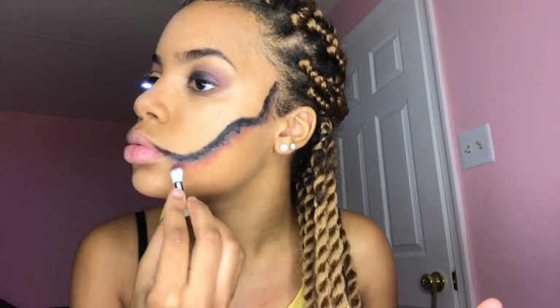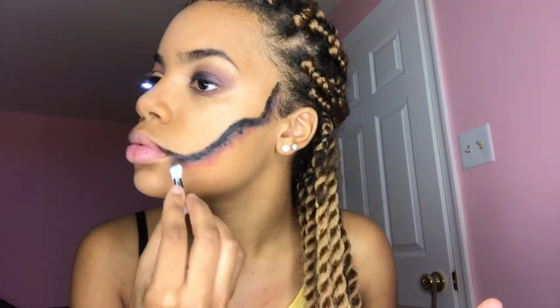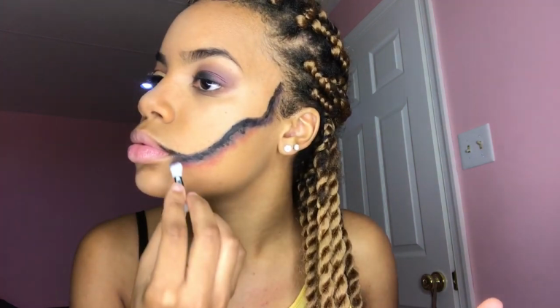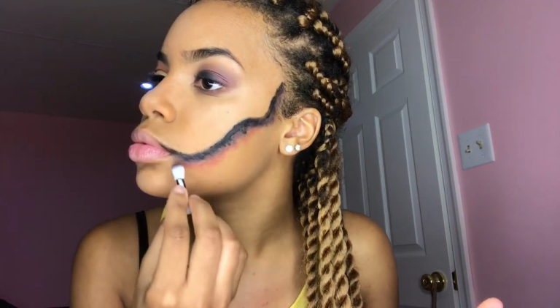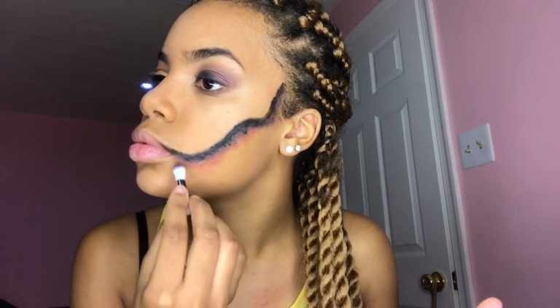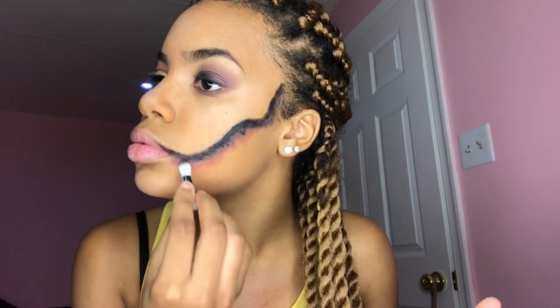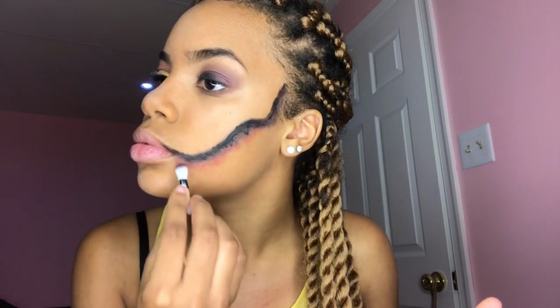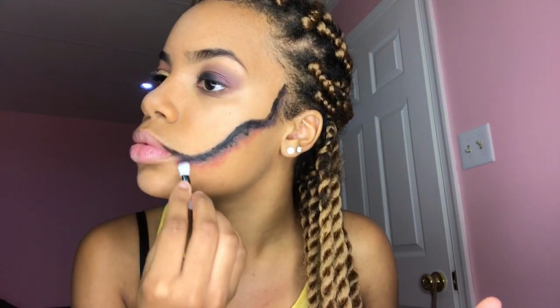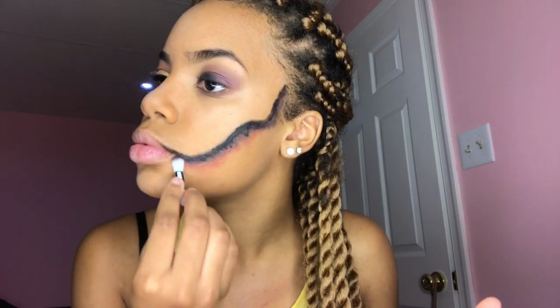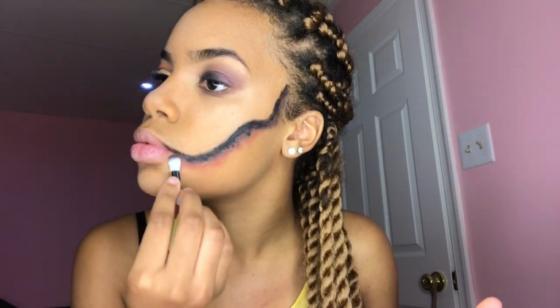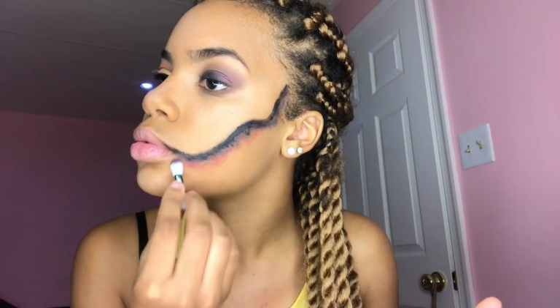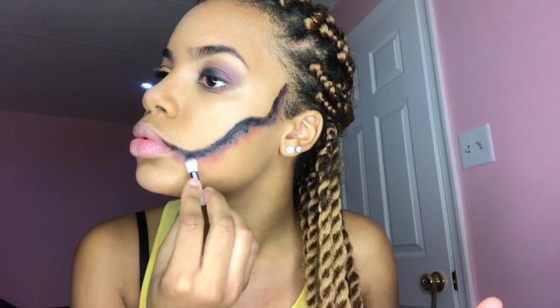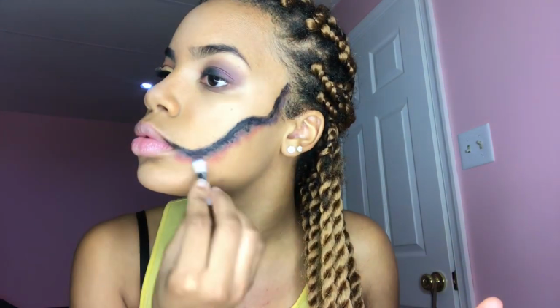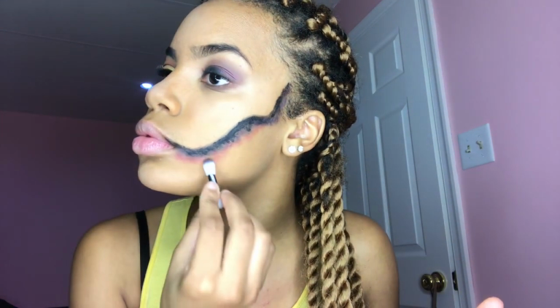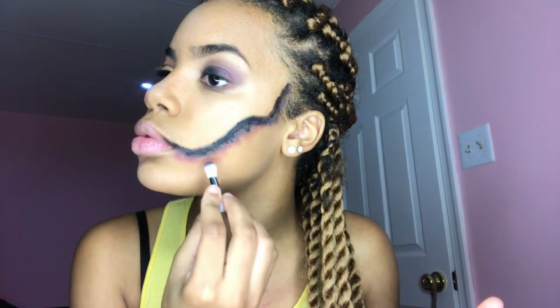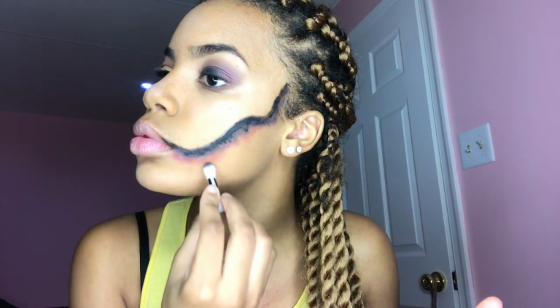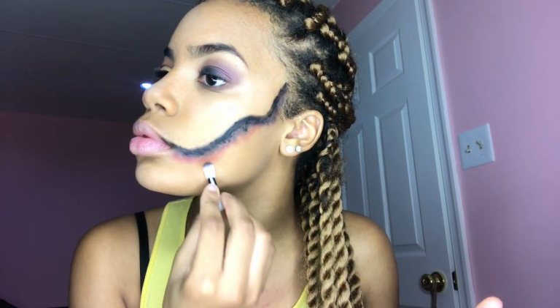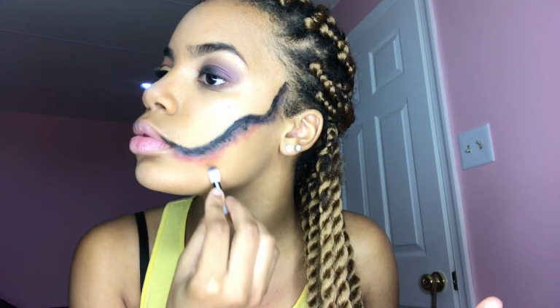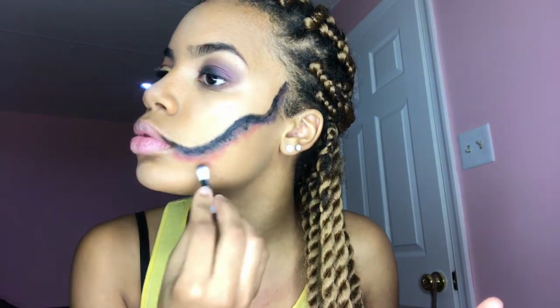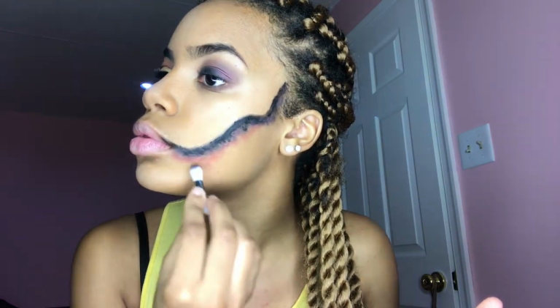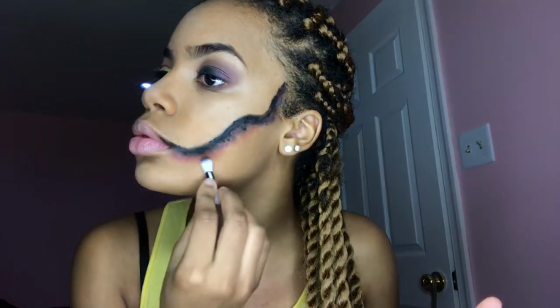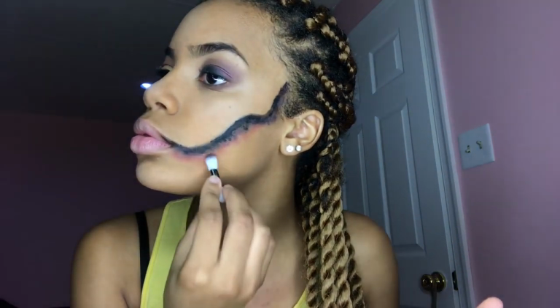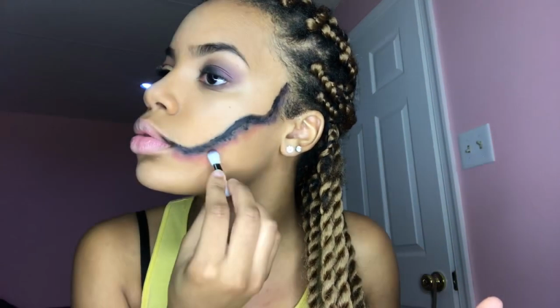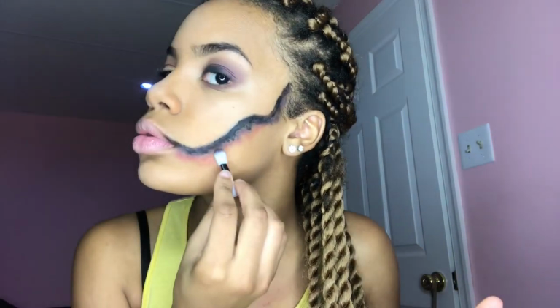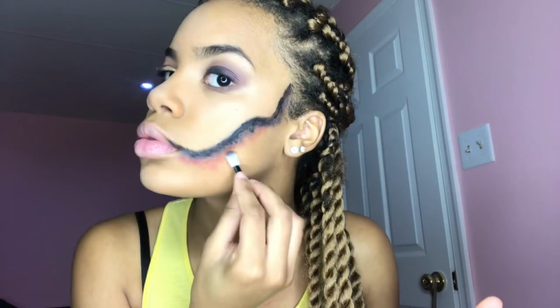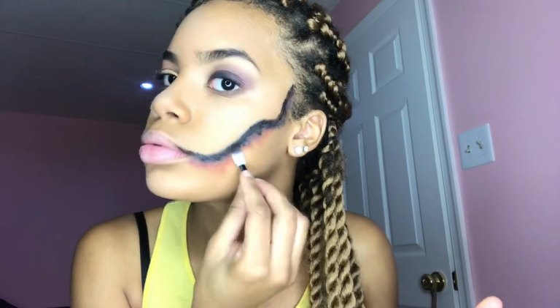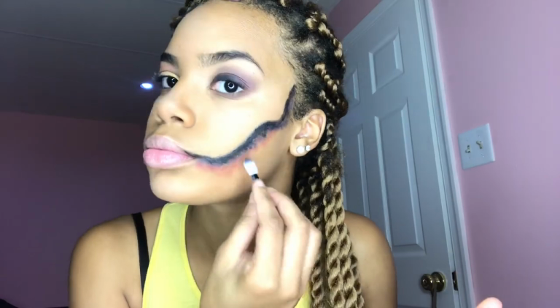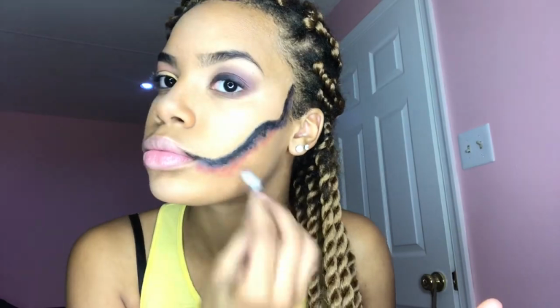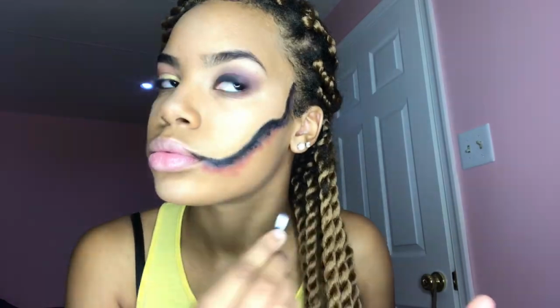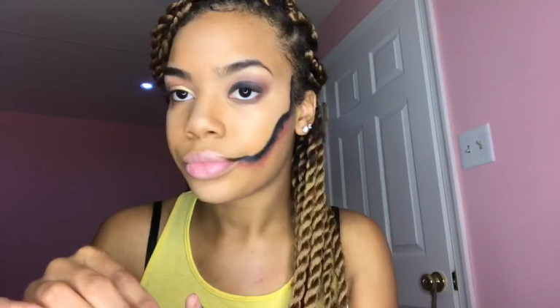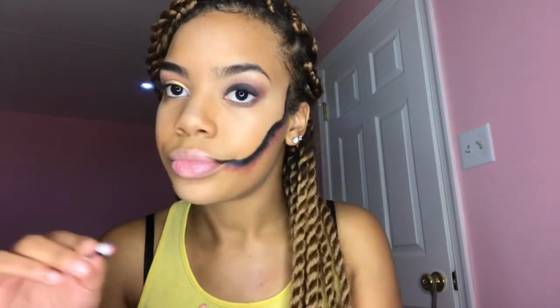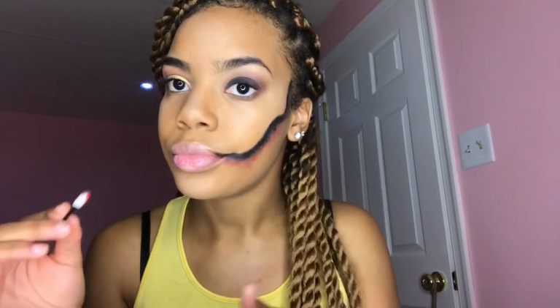Here I'm going in with my red paint using the same technique, just patting it on right under the purple.